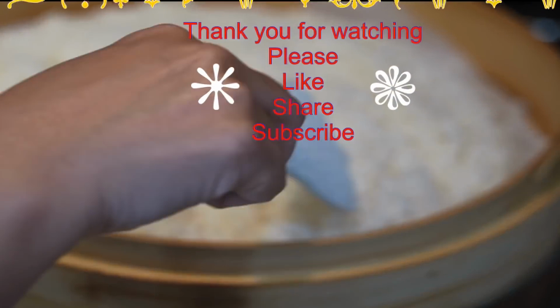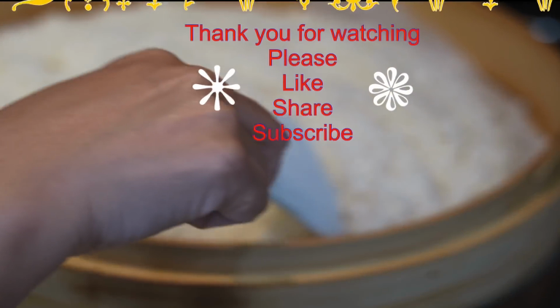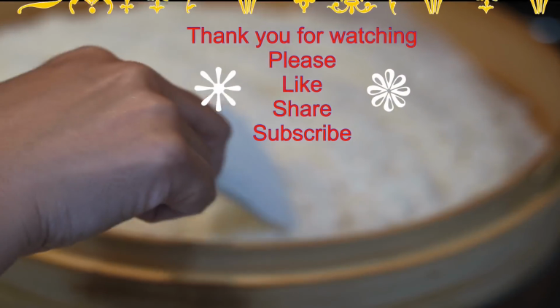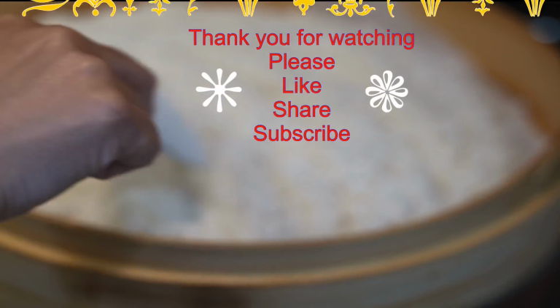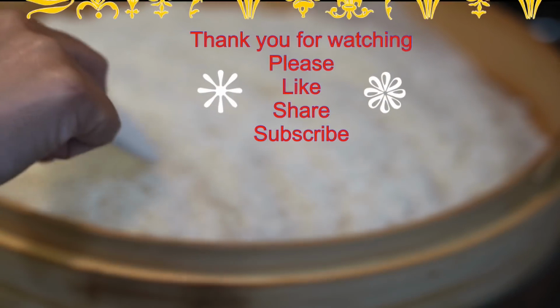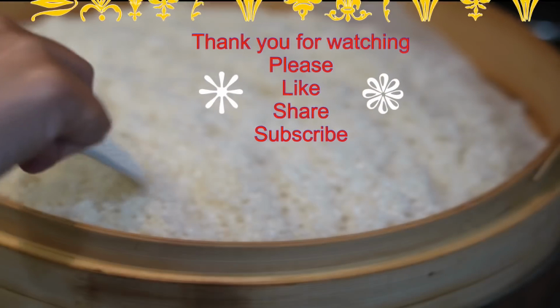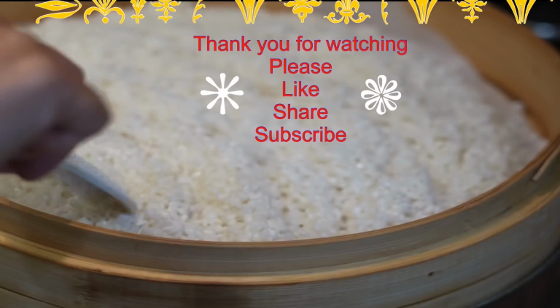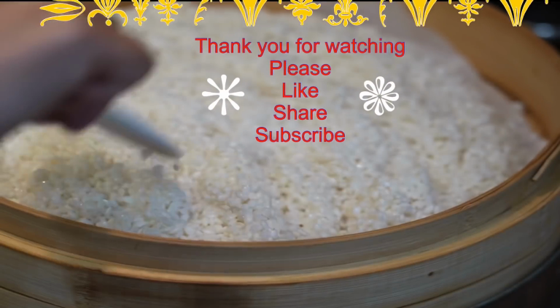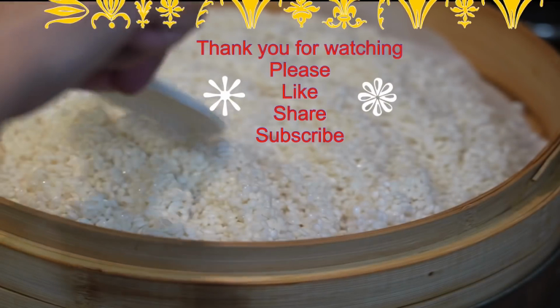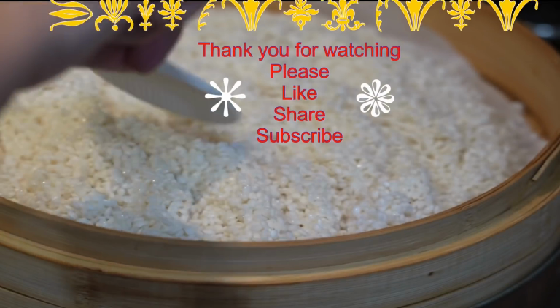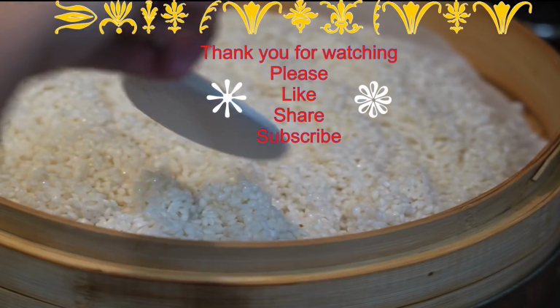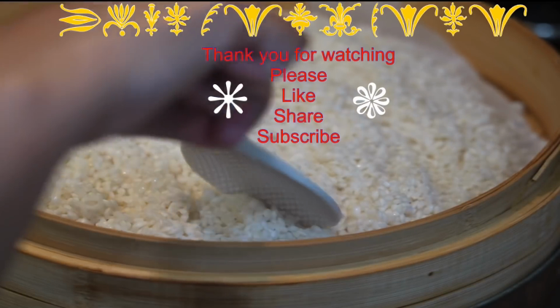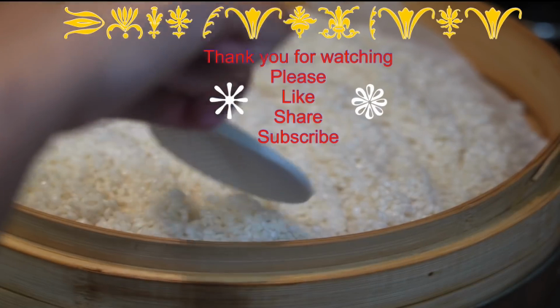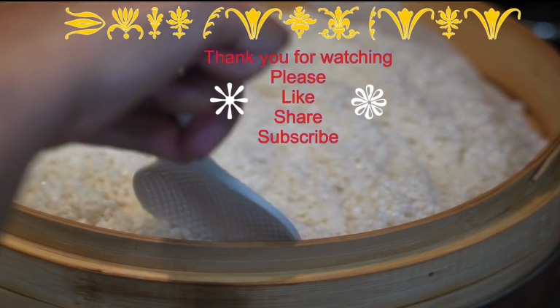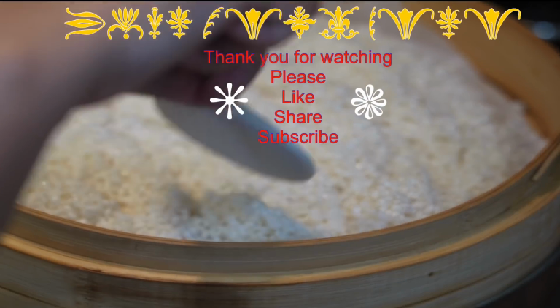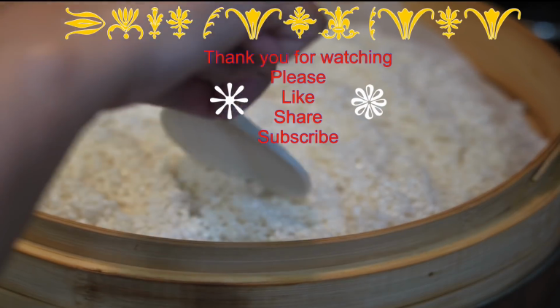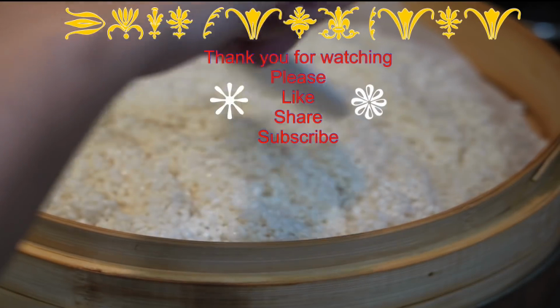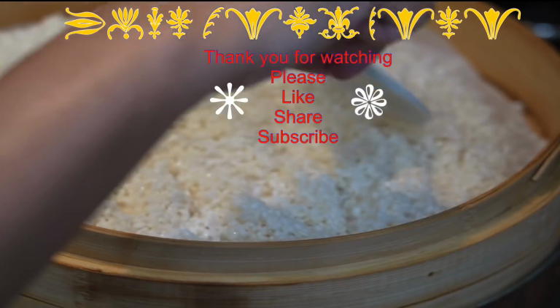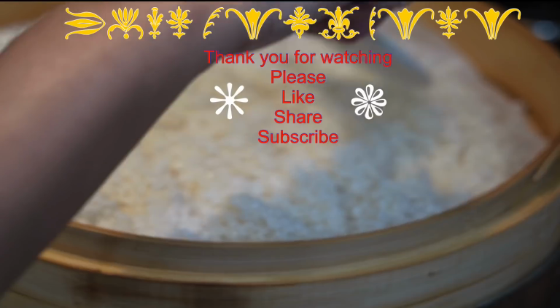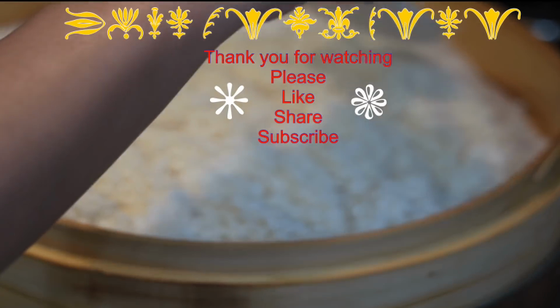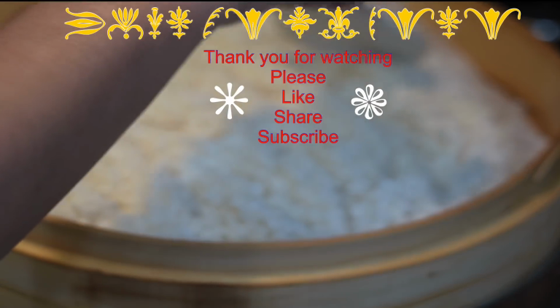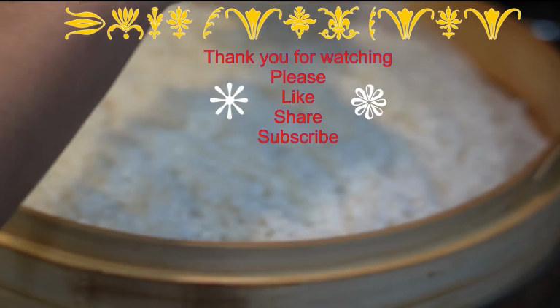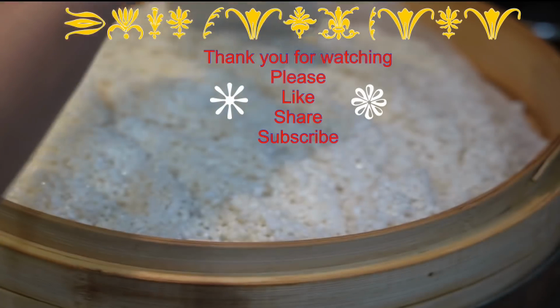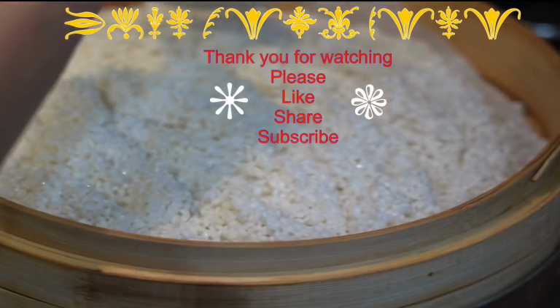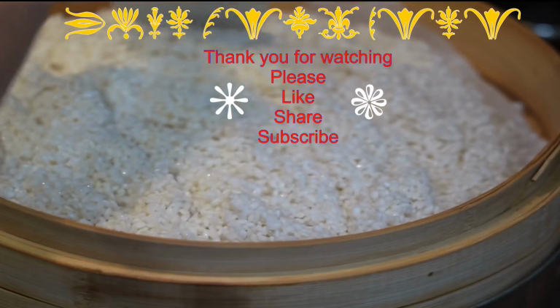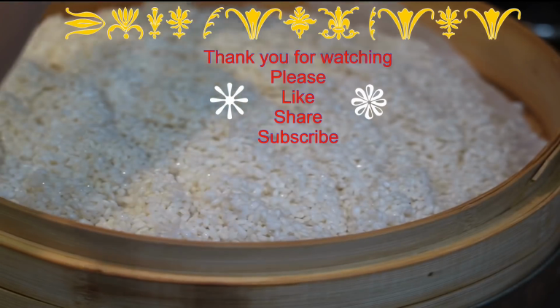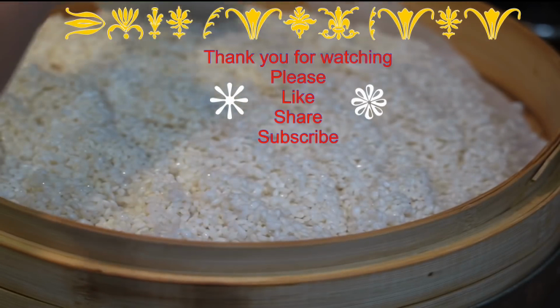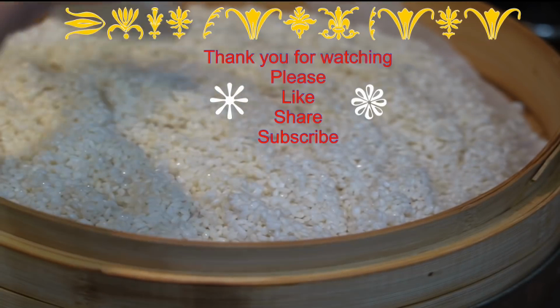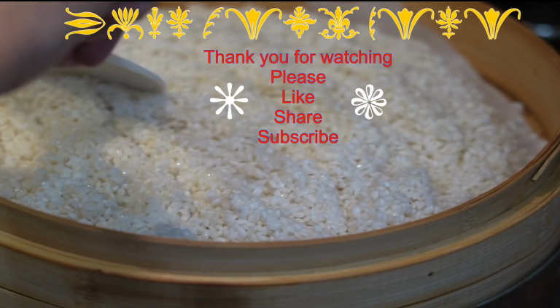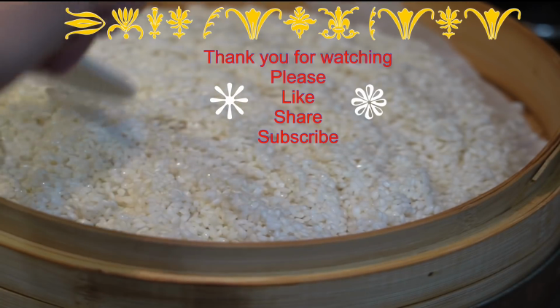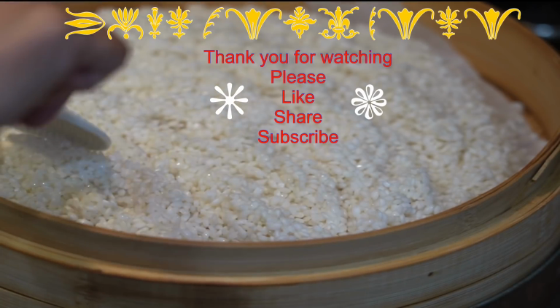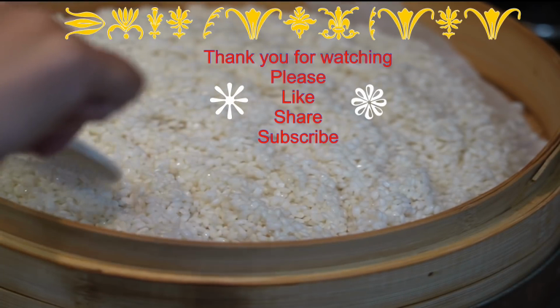If you enjoy this recipe so far, please like, share, and subscribe.